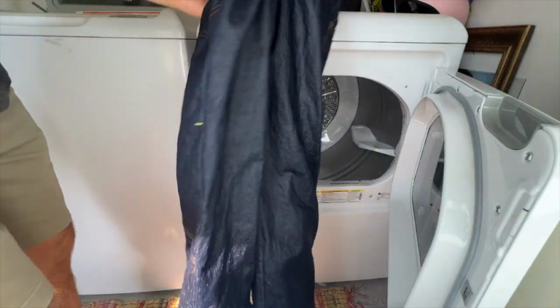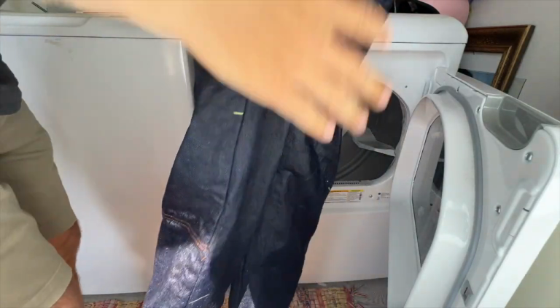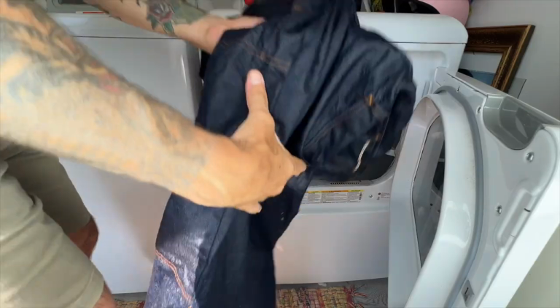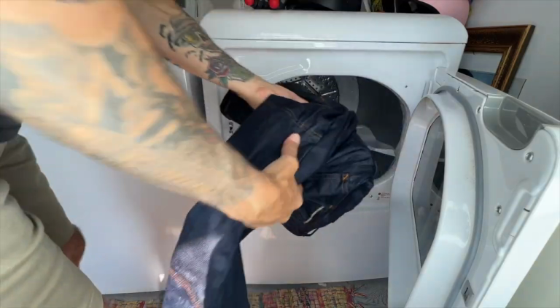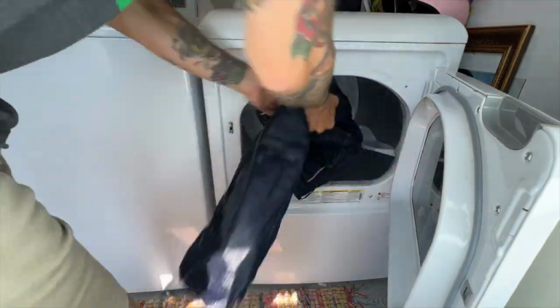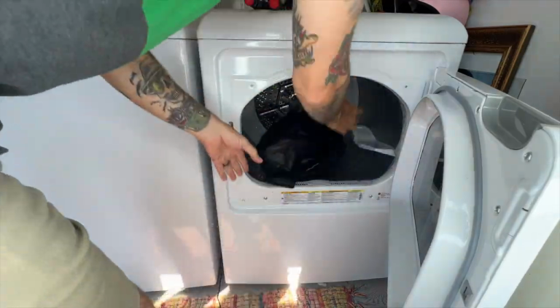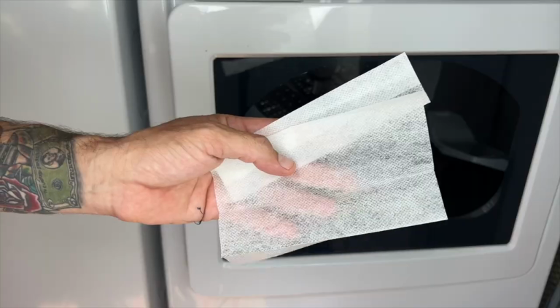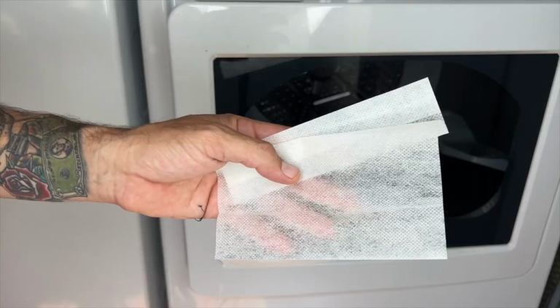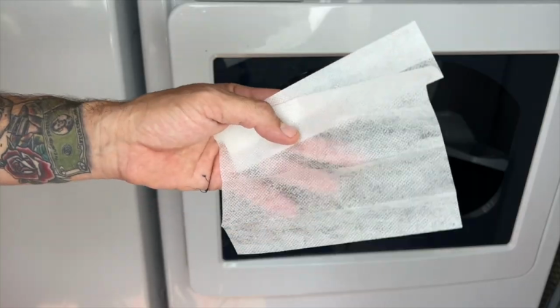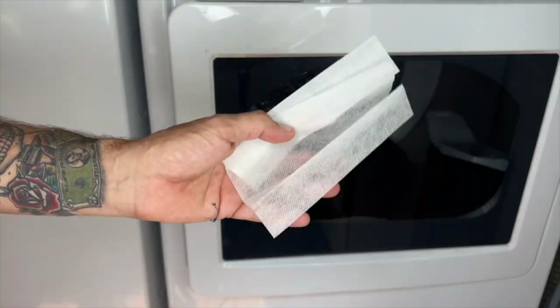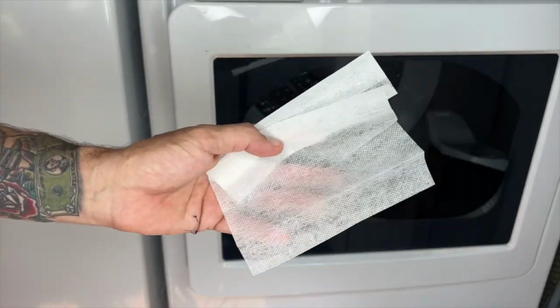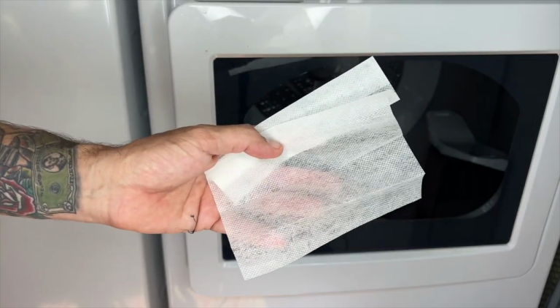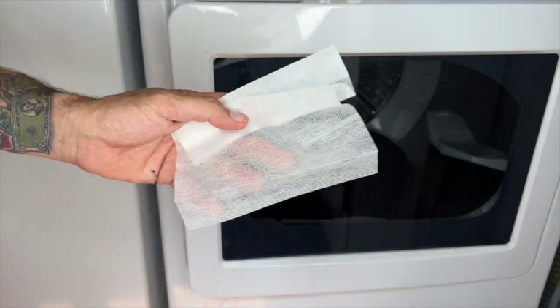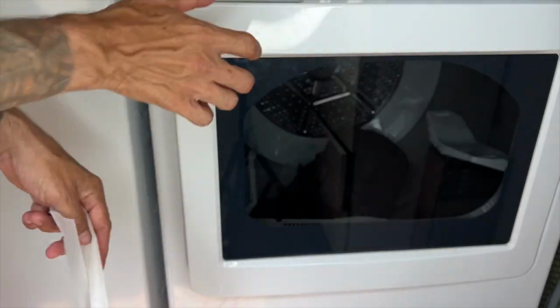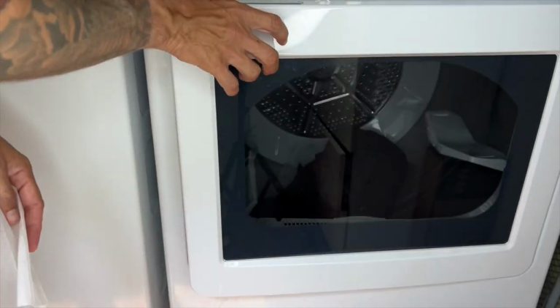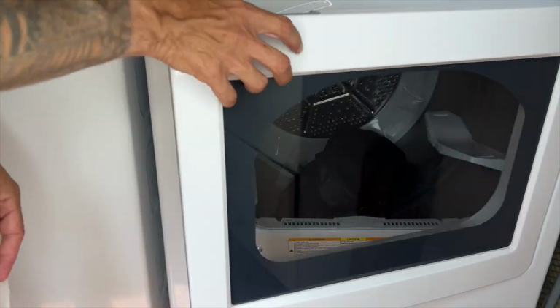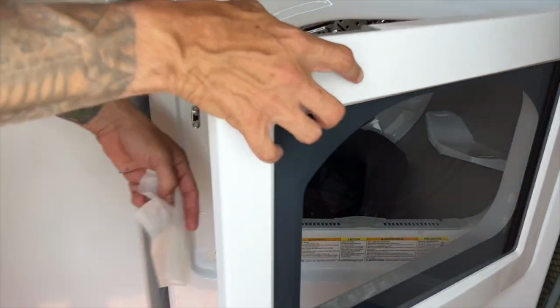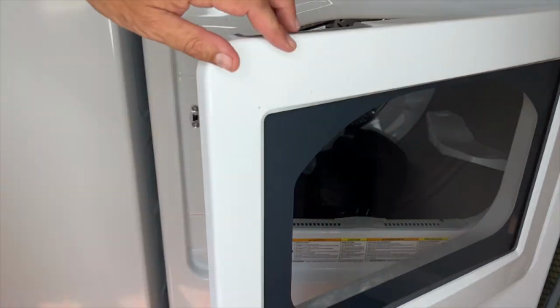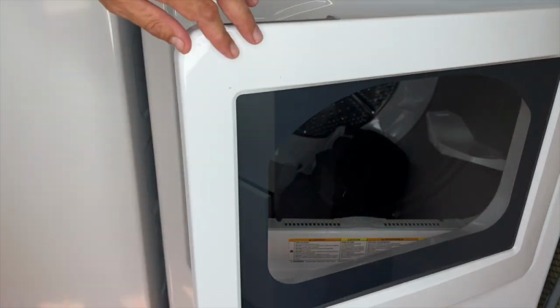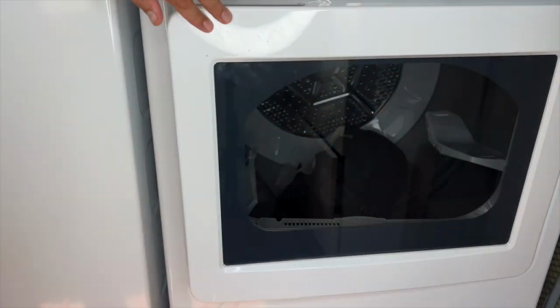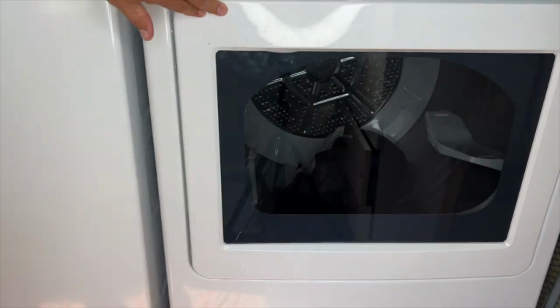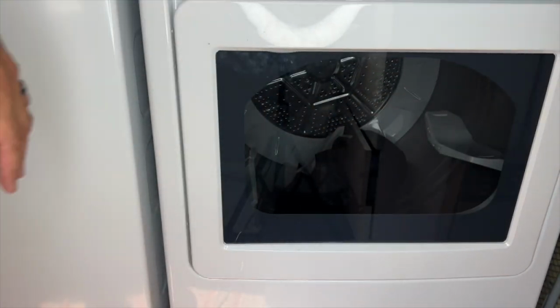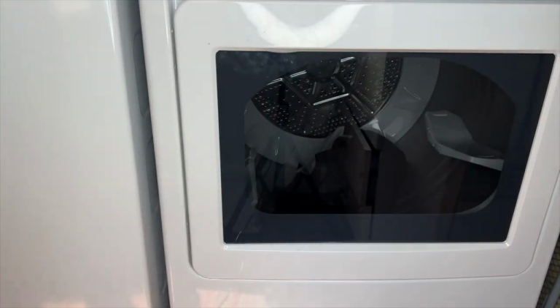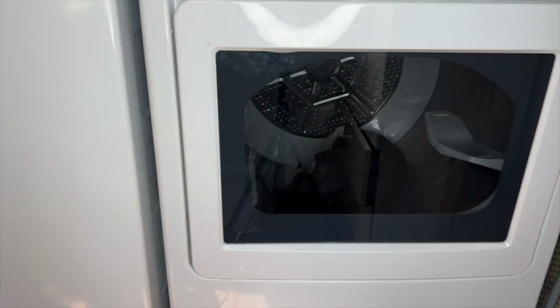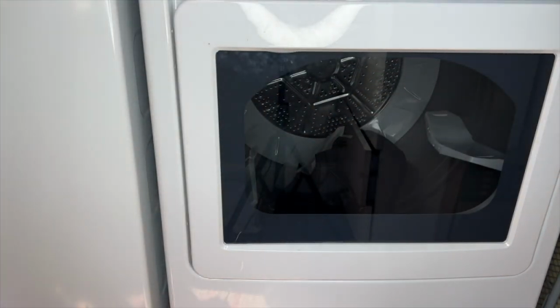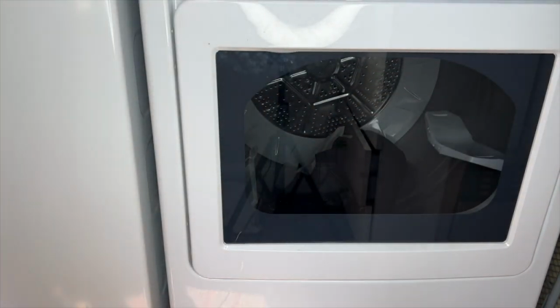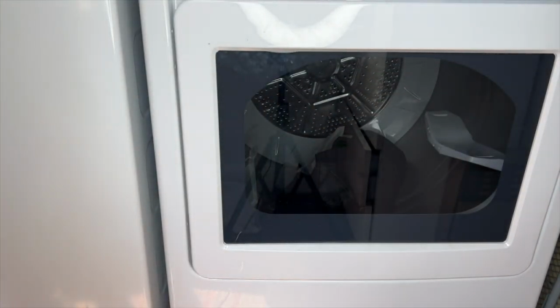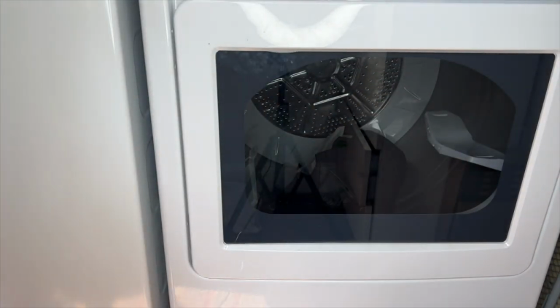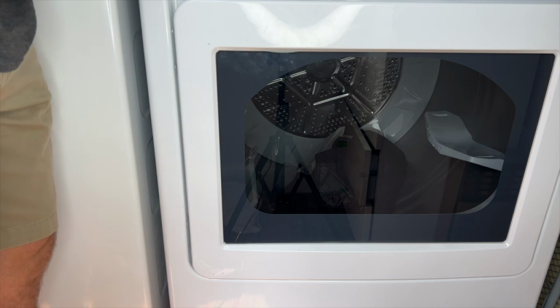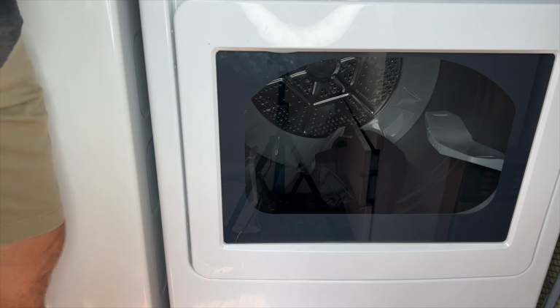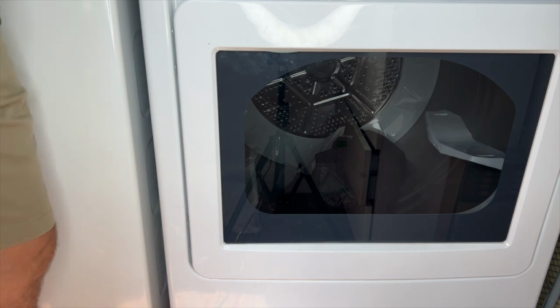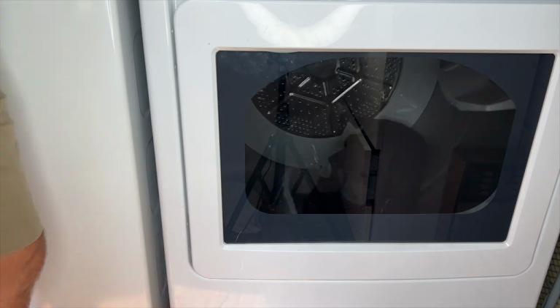Let's throw them right in the dryer. Generic dryer sheet — we throw this in. We set a time dry on here and turn it on.